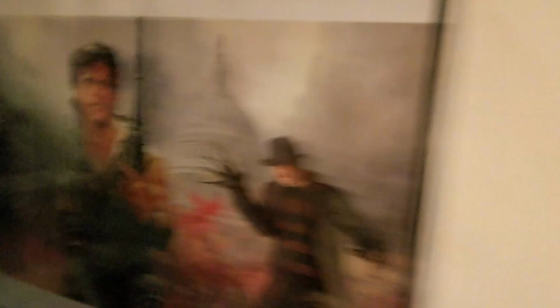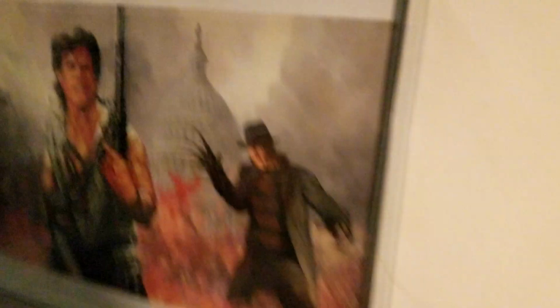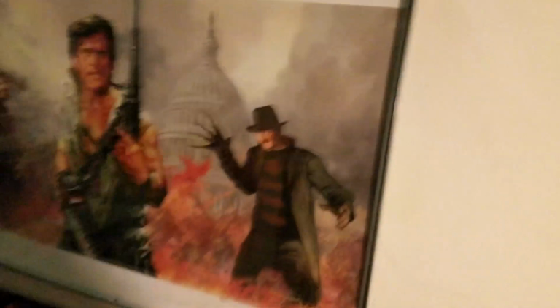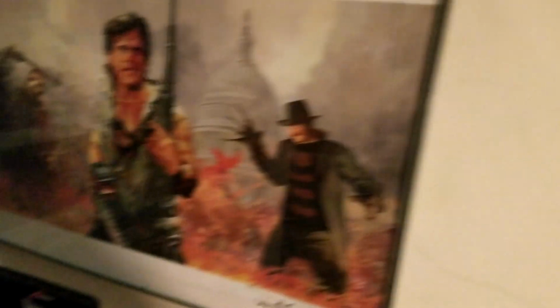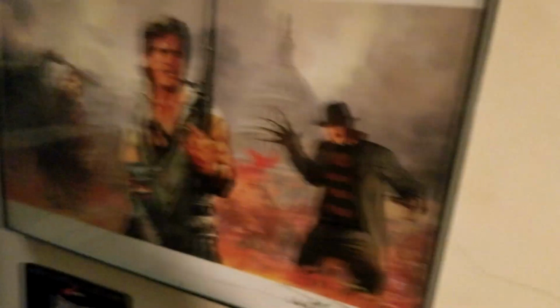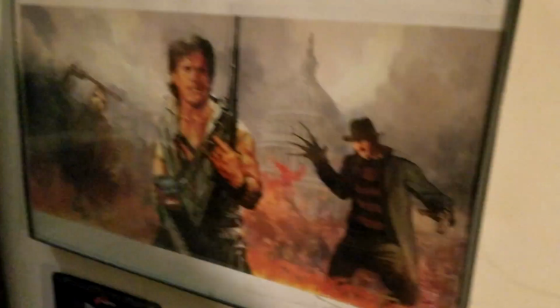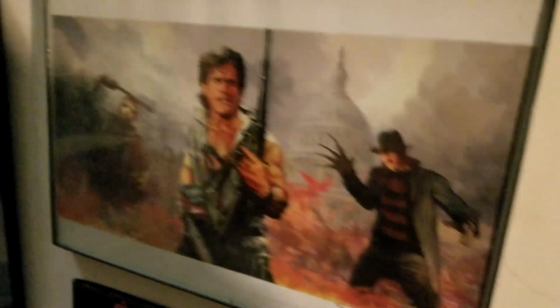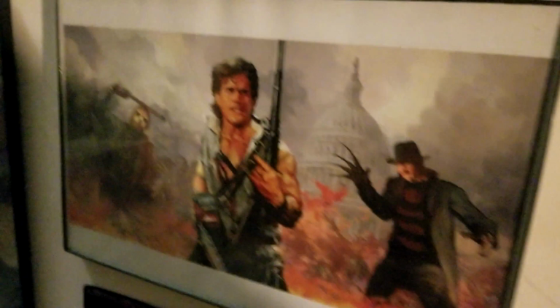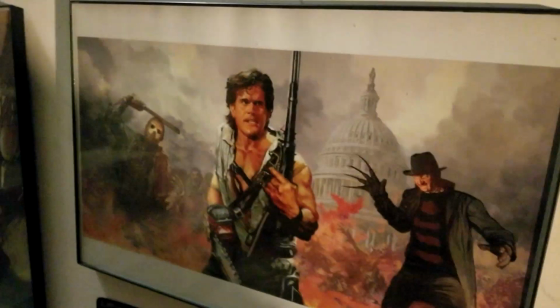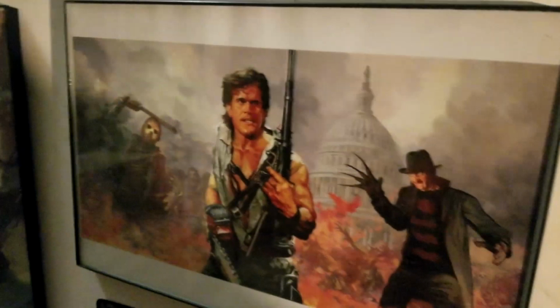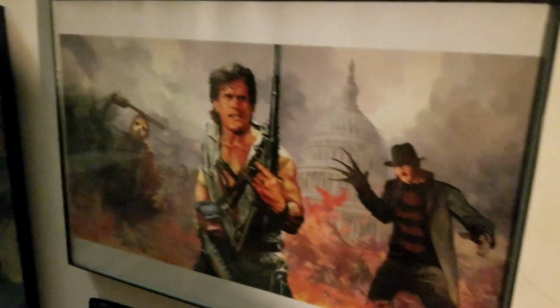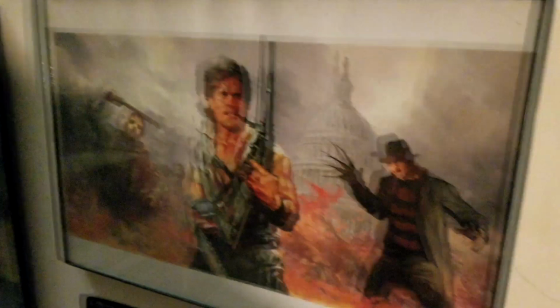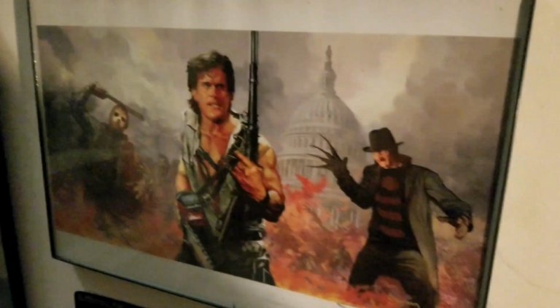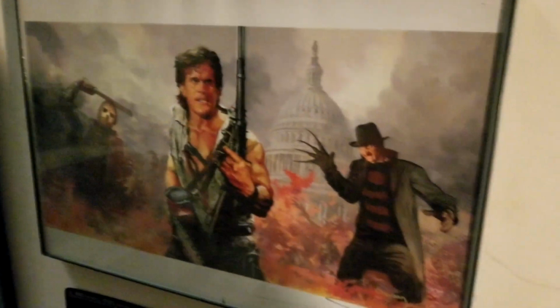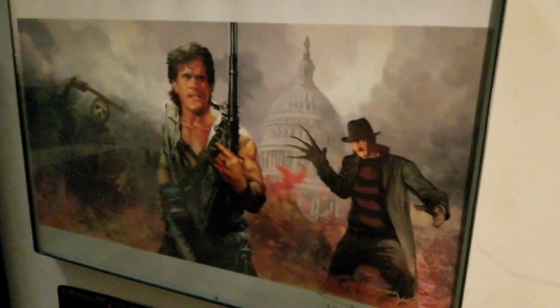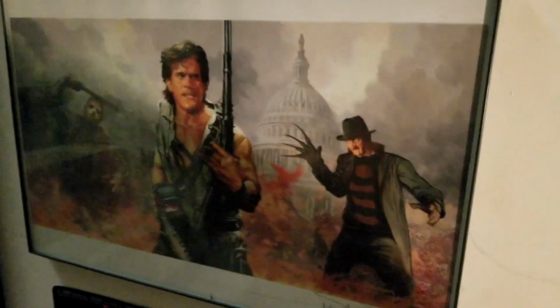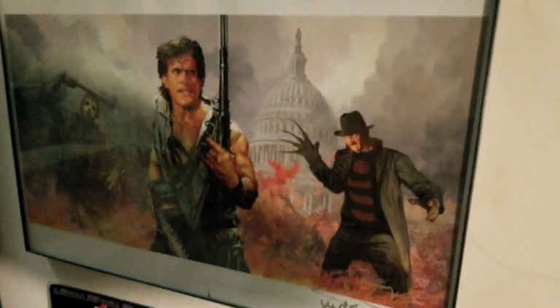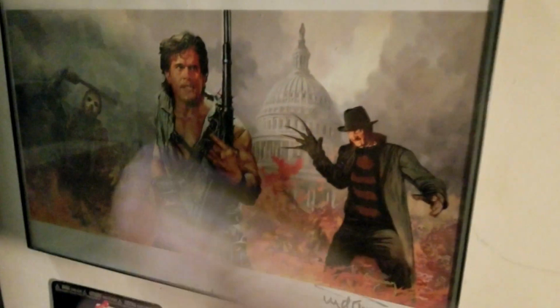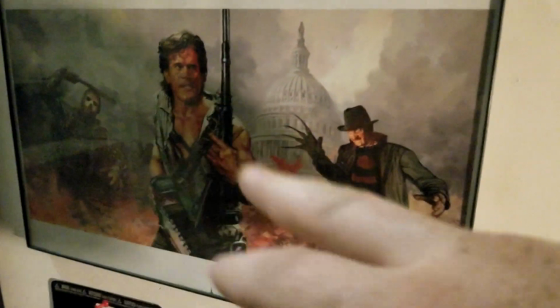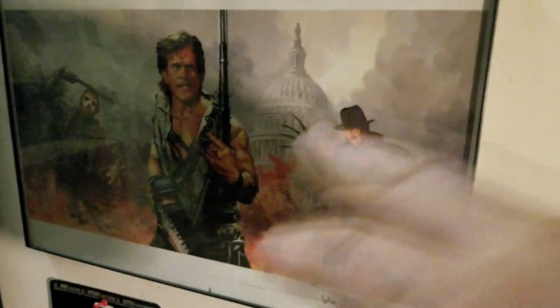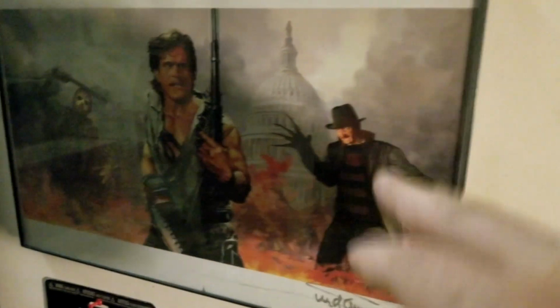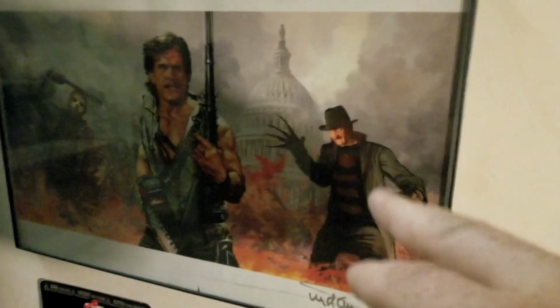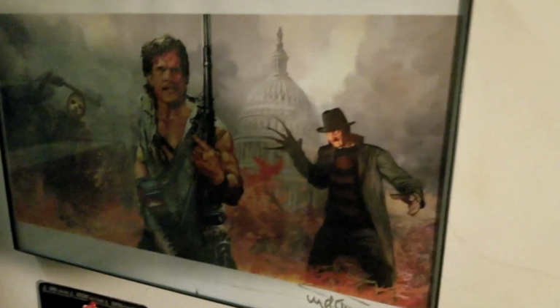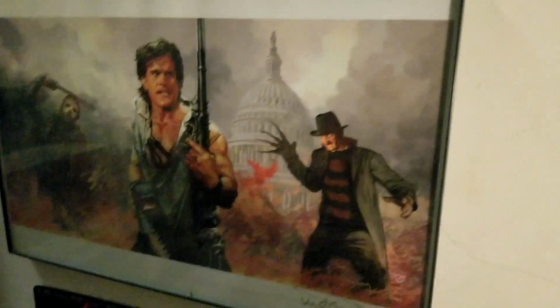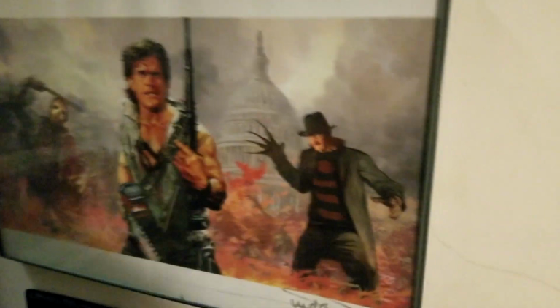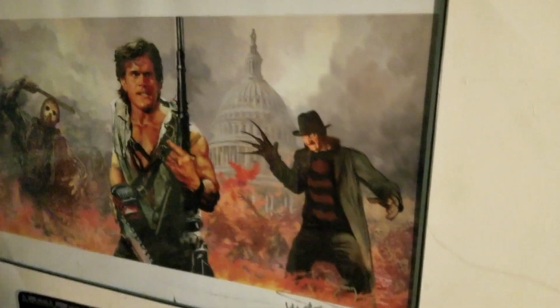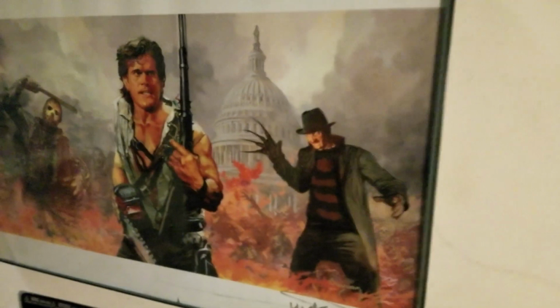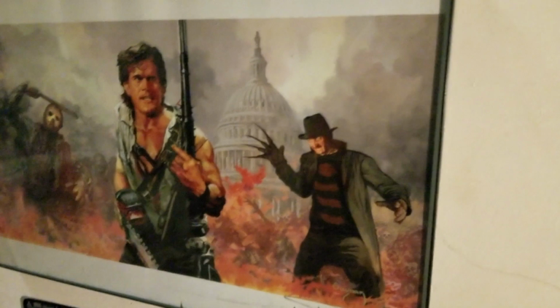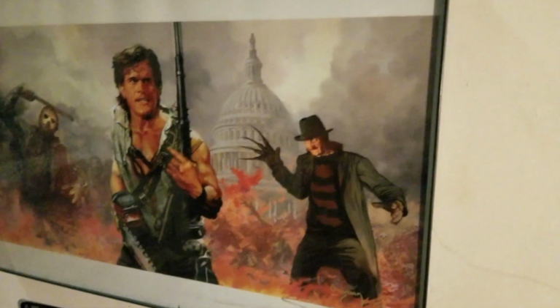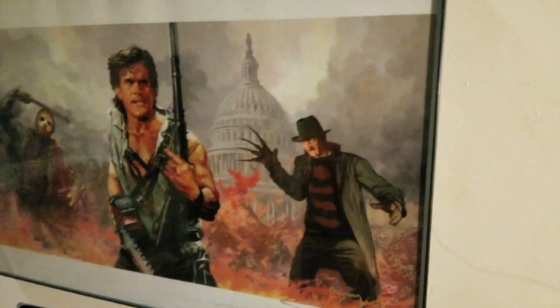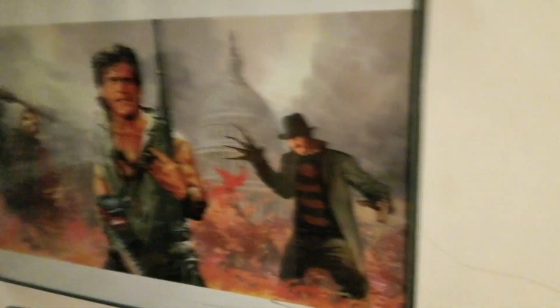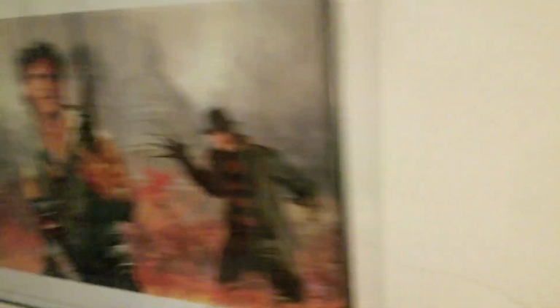And we got this bit of artwork as well — Freddy, Jason, Ash. Super cool.